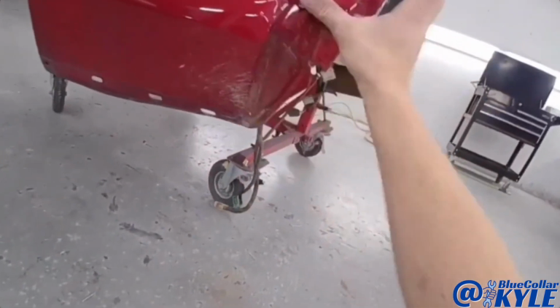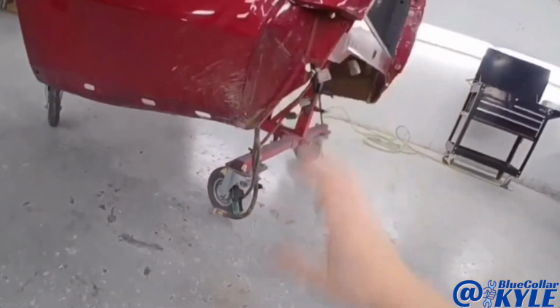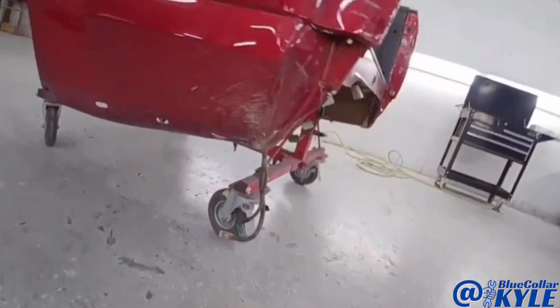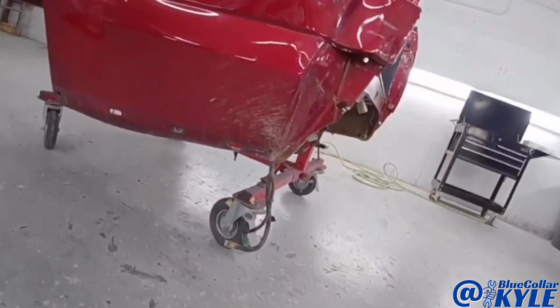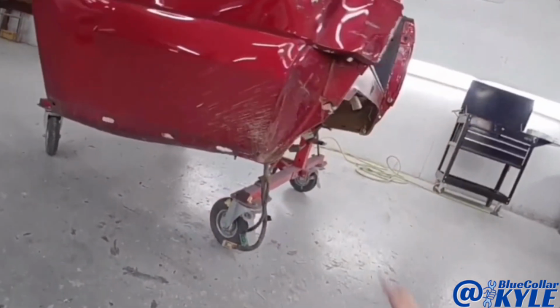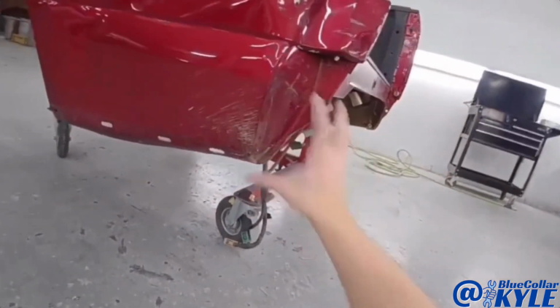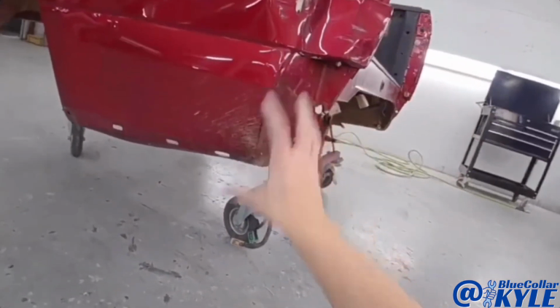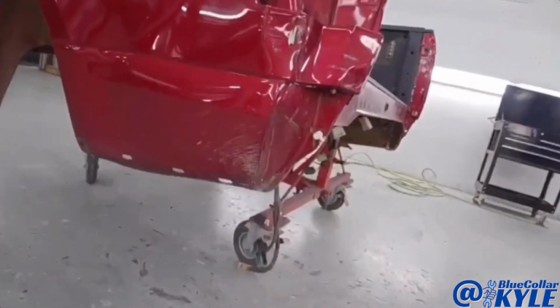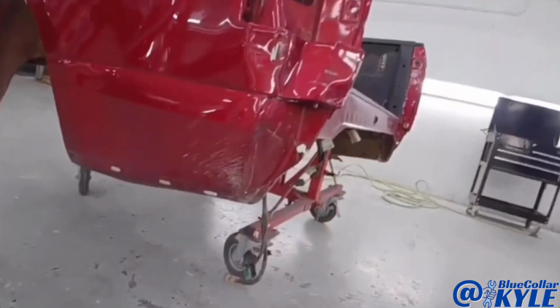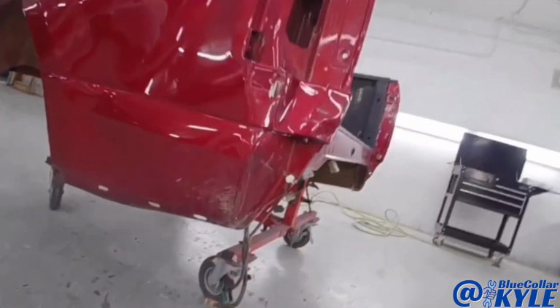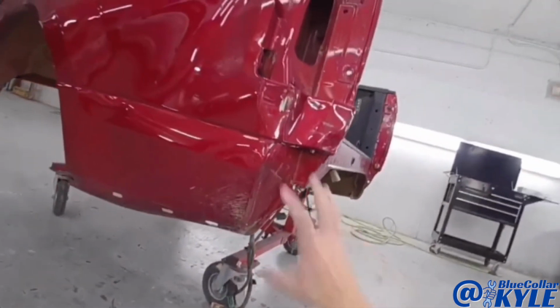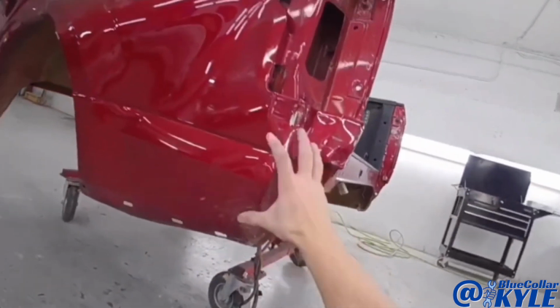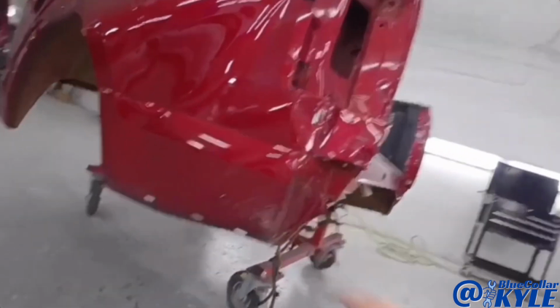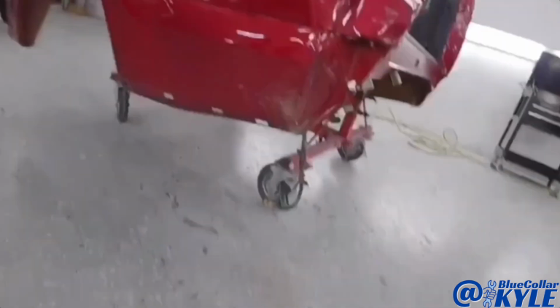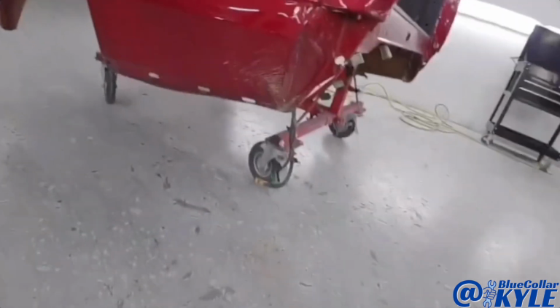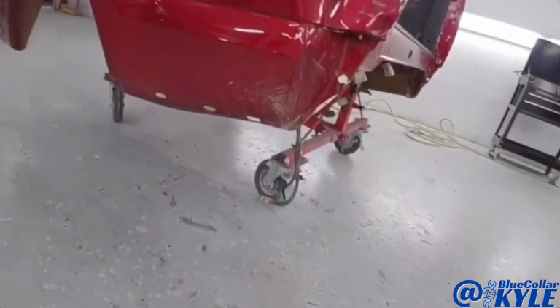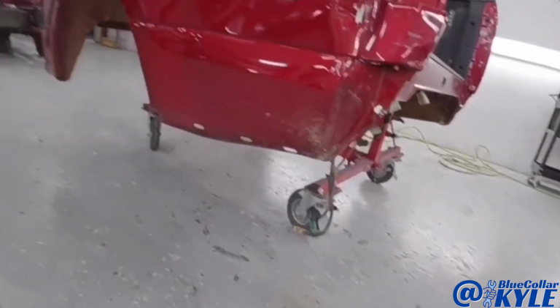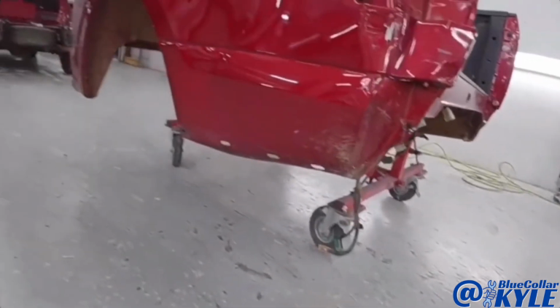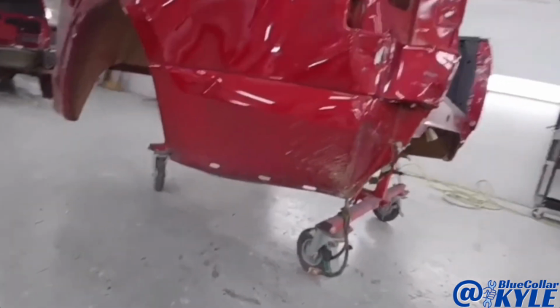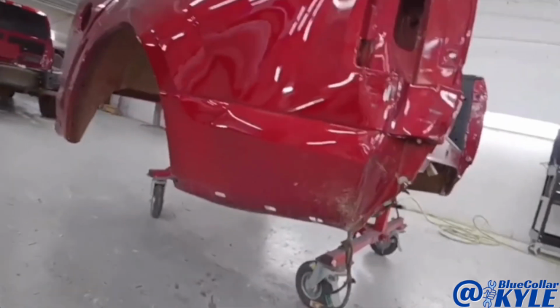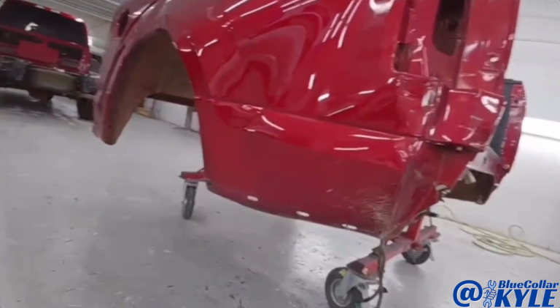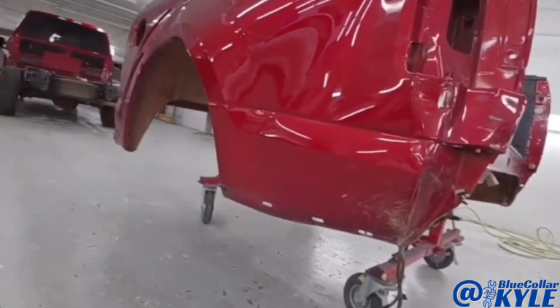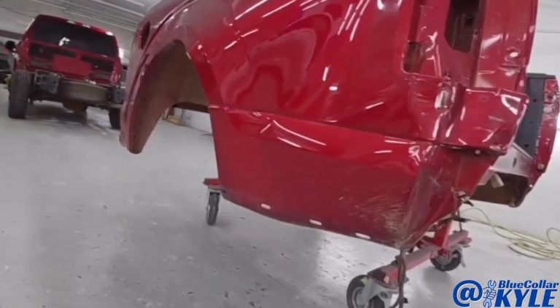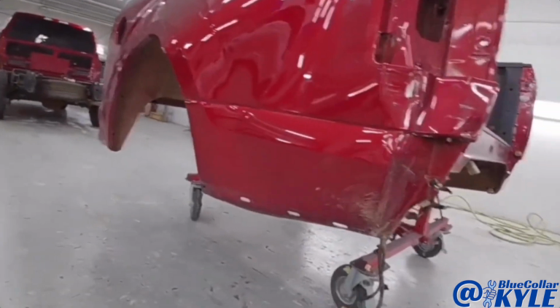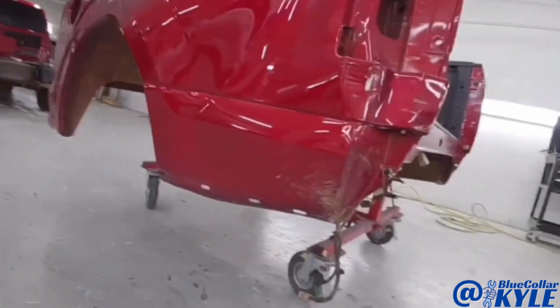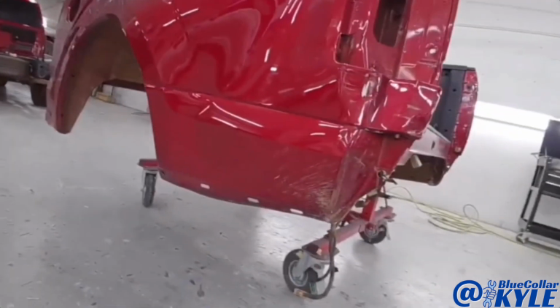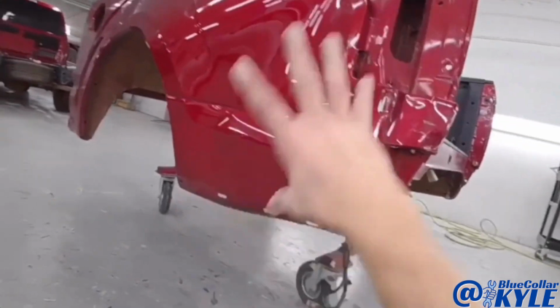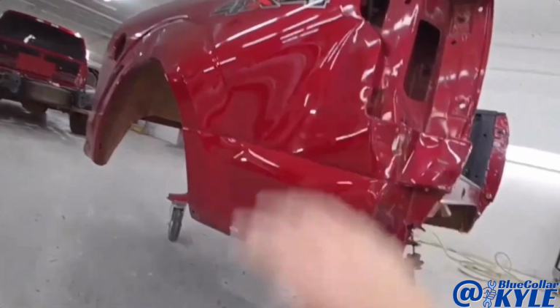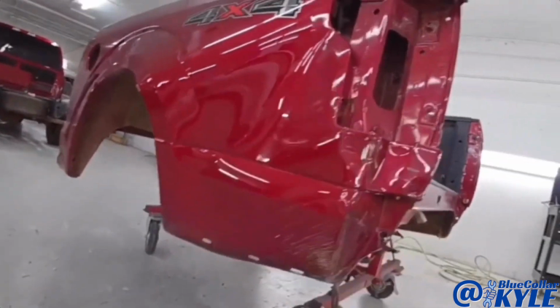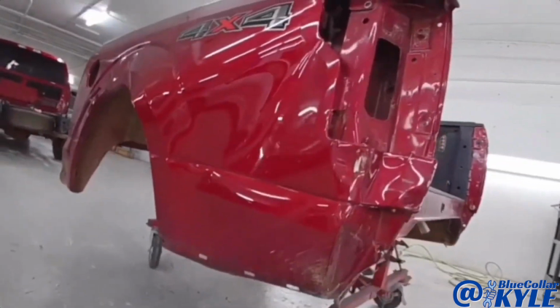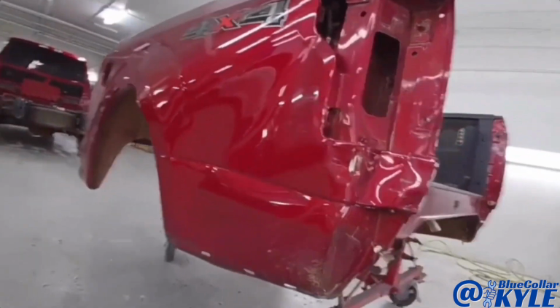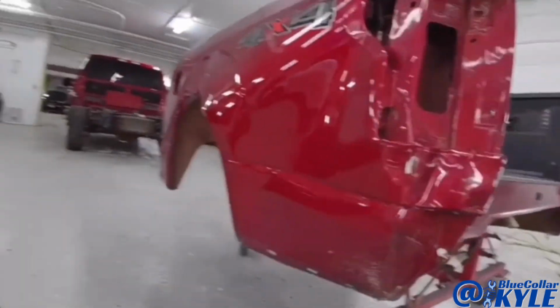I'll show you guys the inner piece when I get this thing cut apart. So I'm going to go ahead and start cutting this outer panel off.